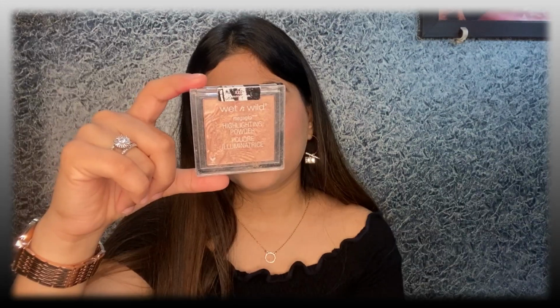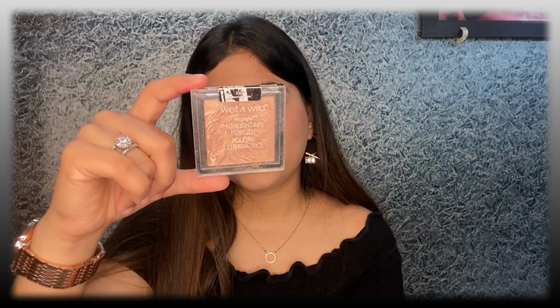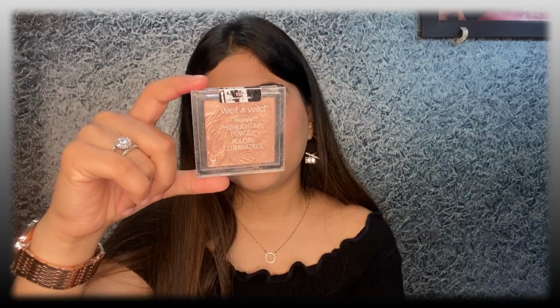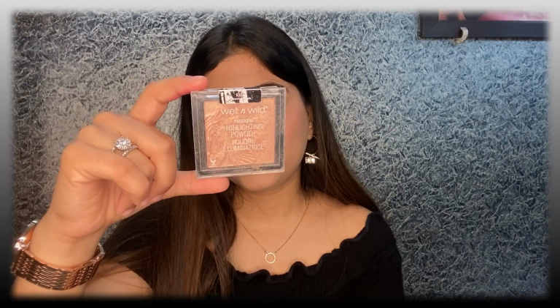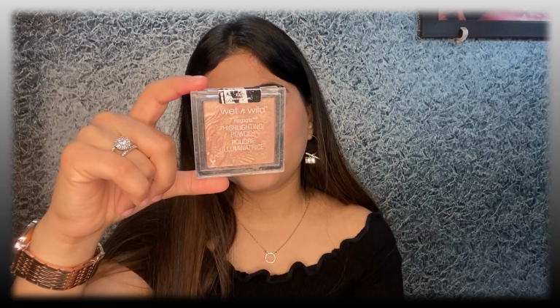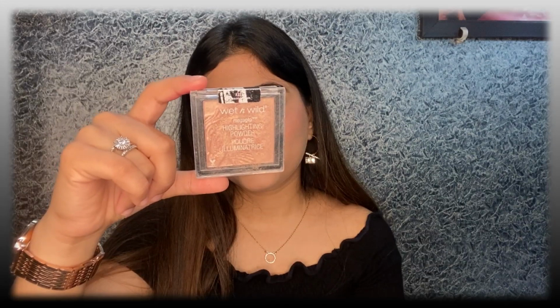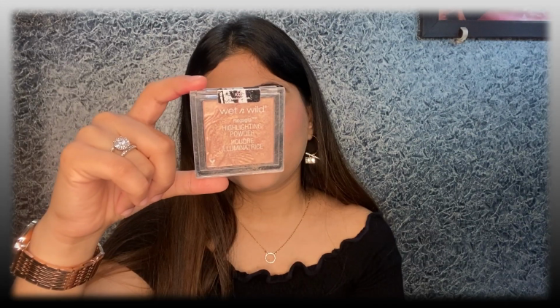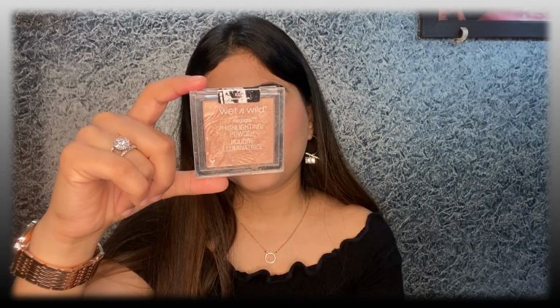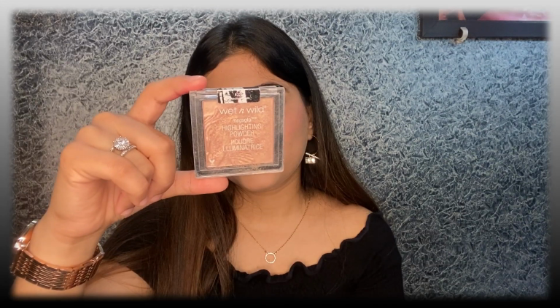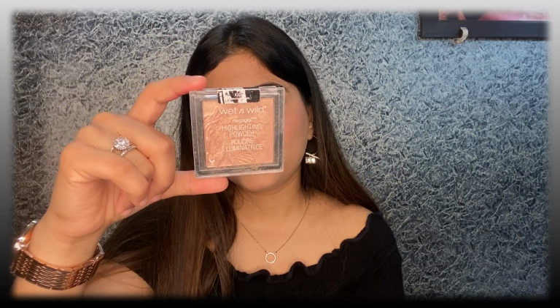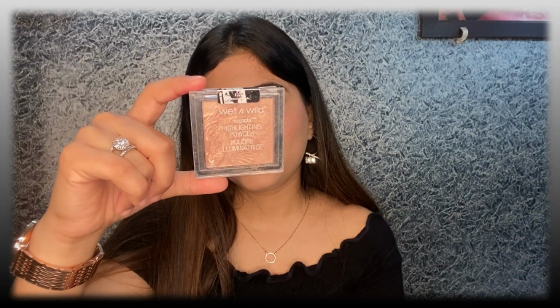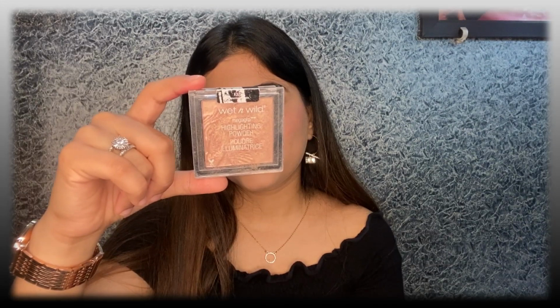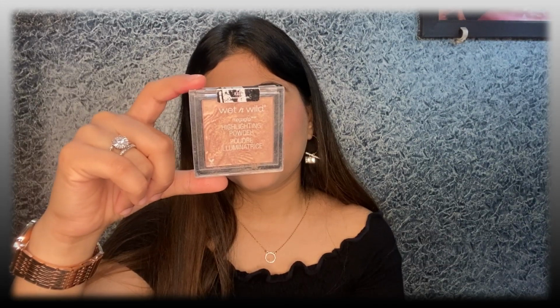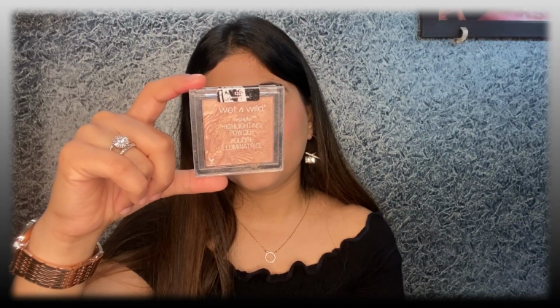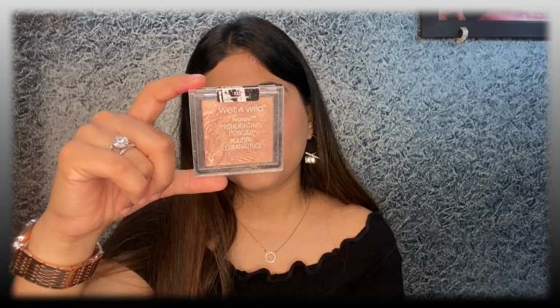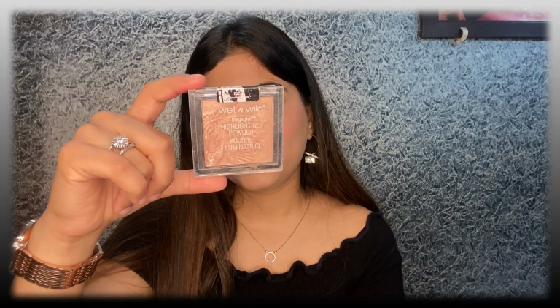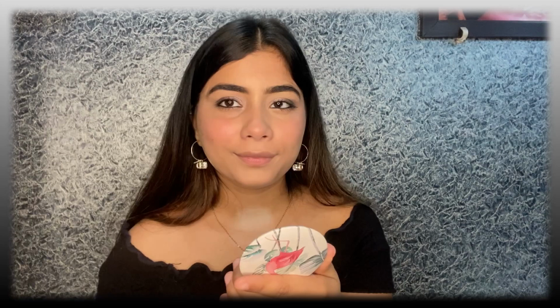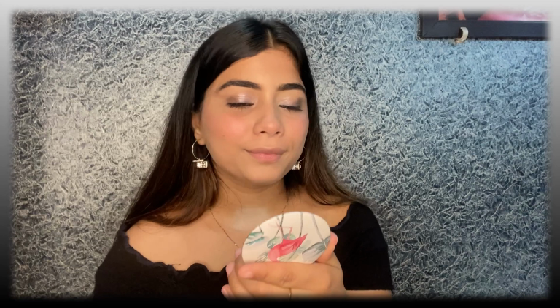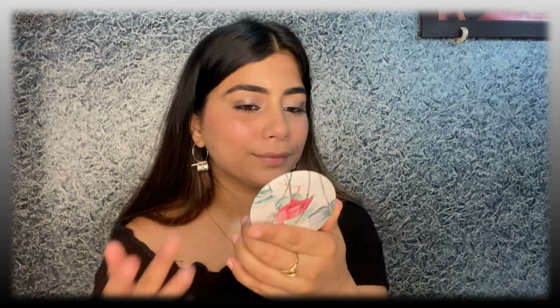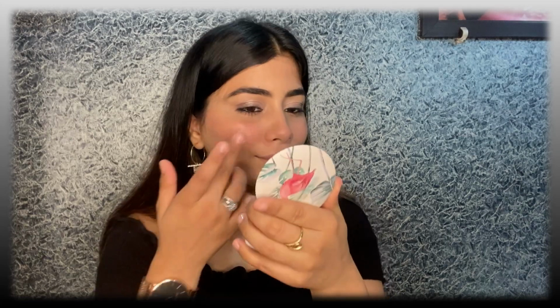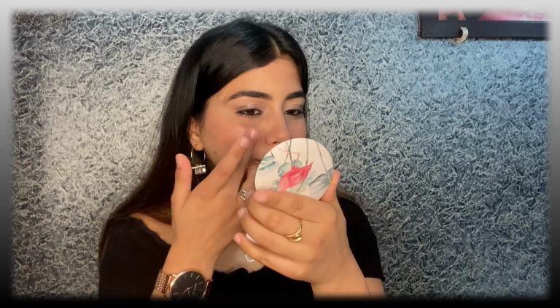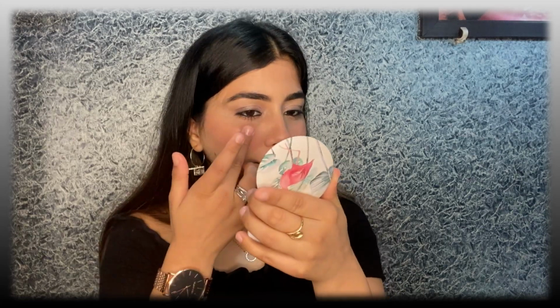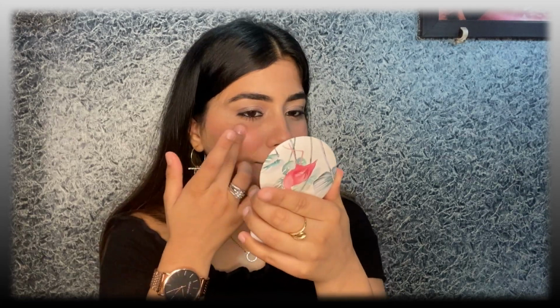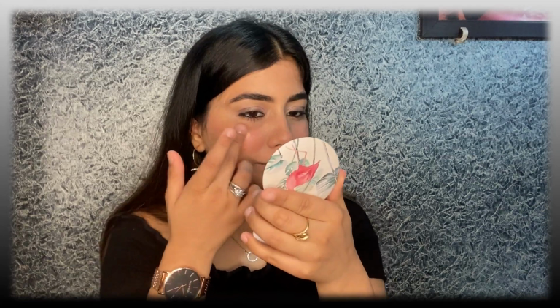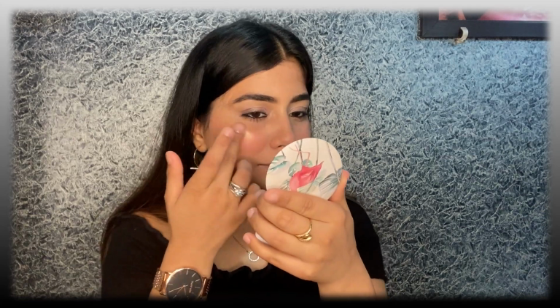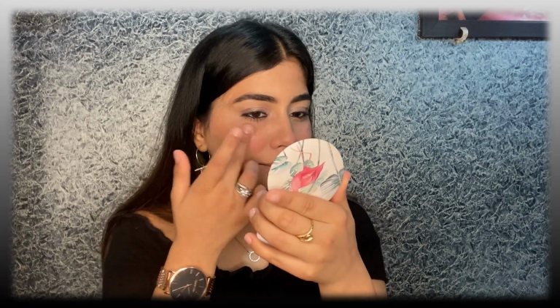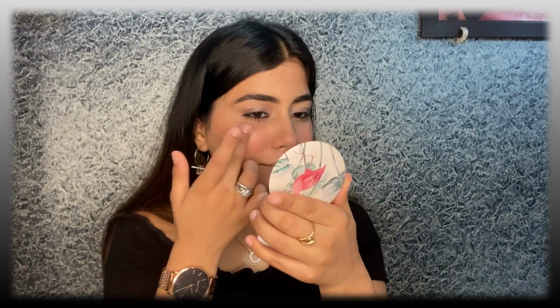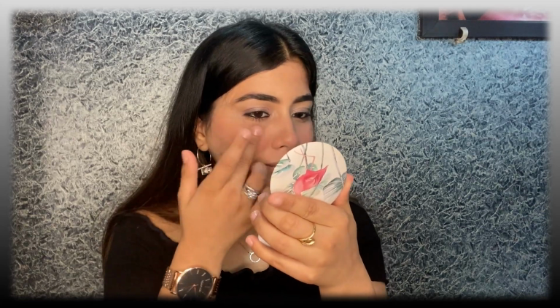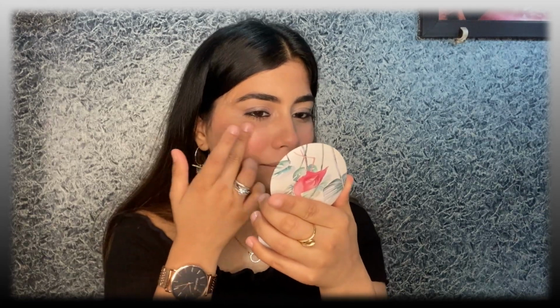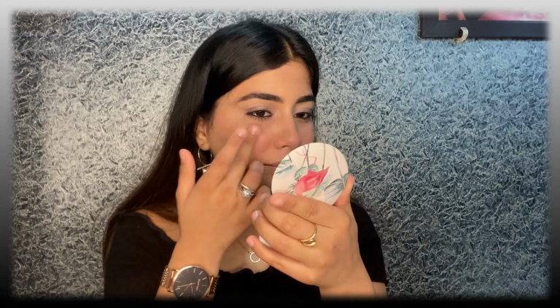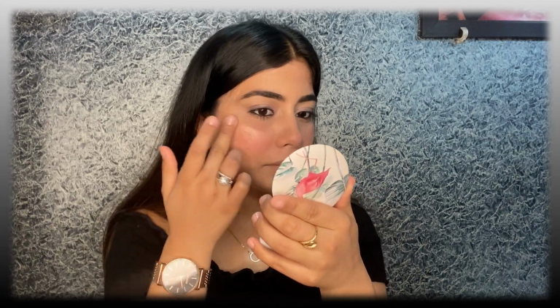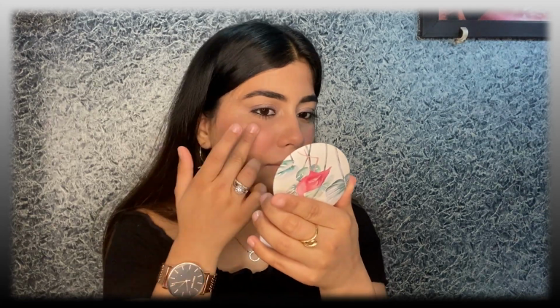Next for highlighter, I will use the Wet n Wild Highlighter. I am going to start highlighting the high points of my face.